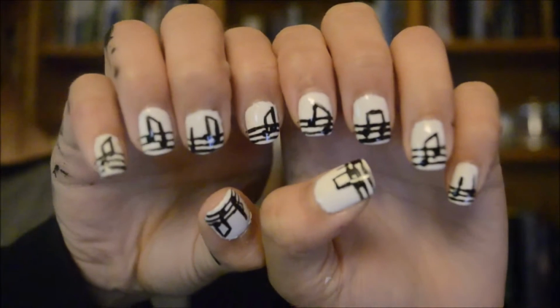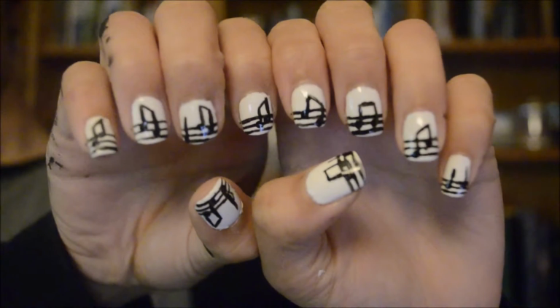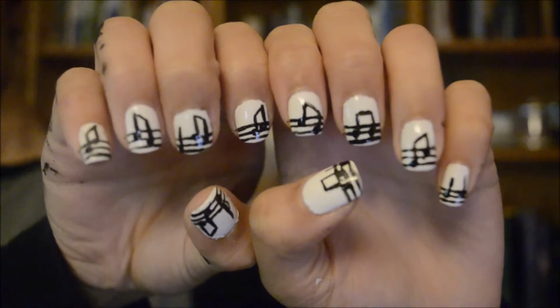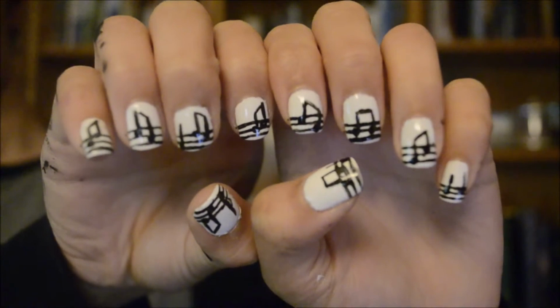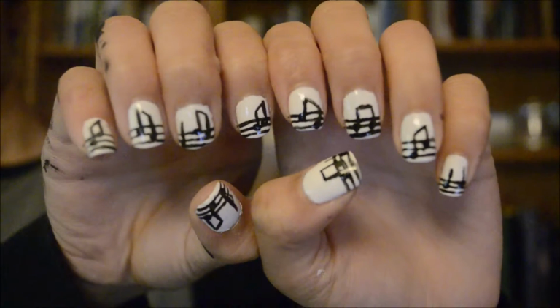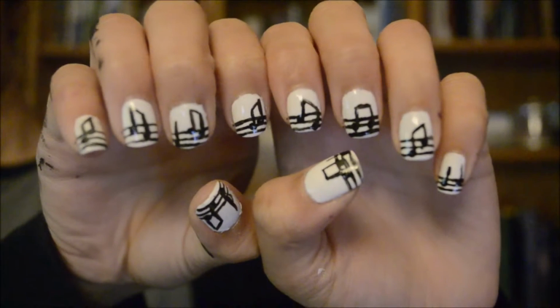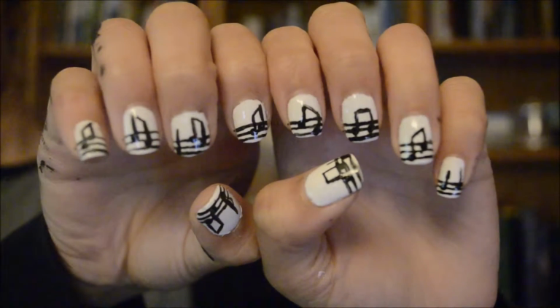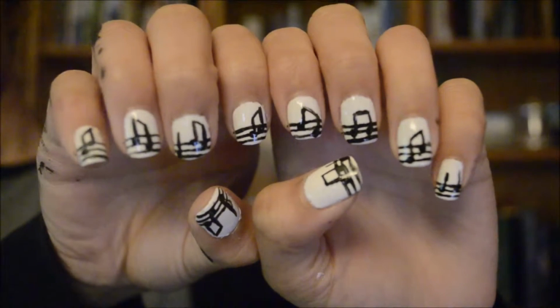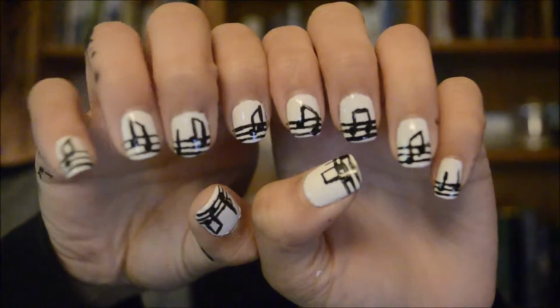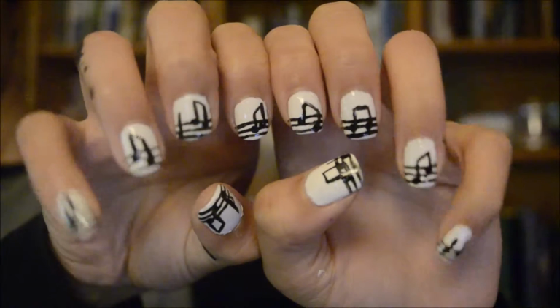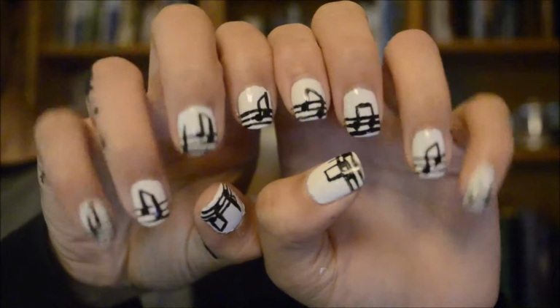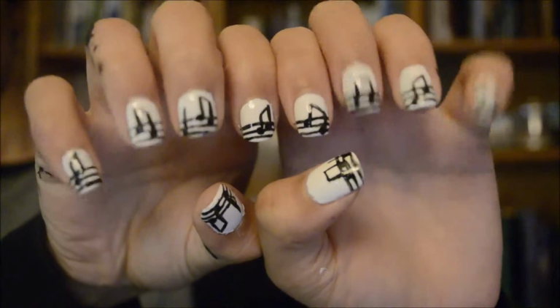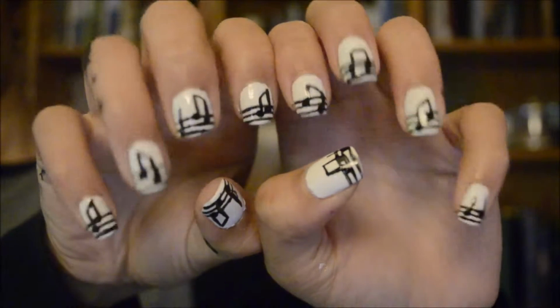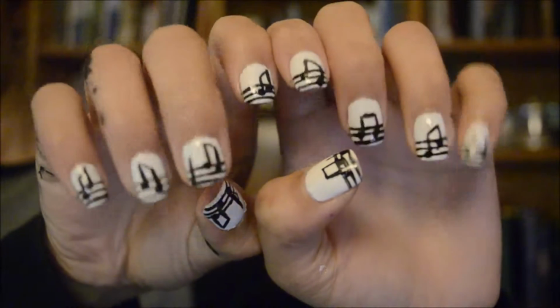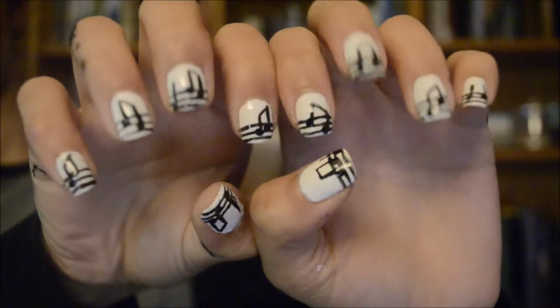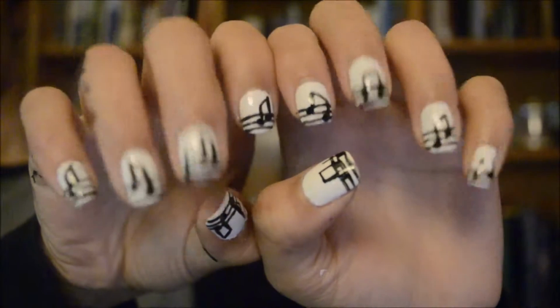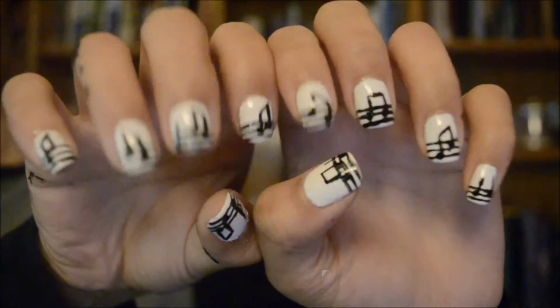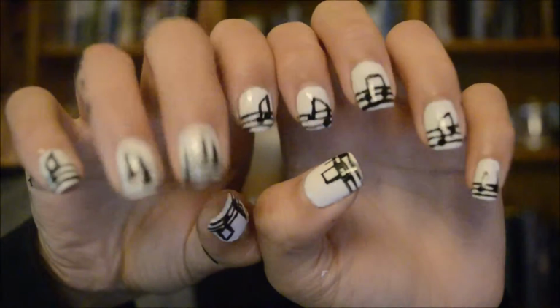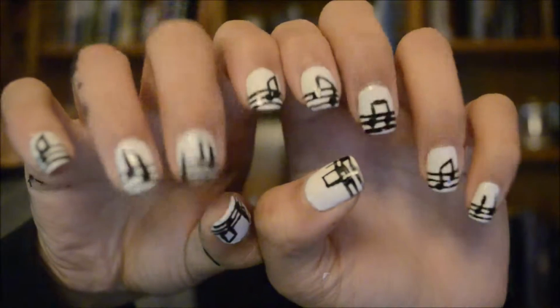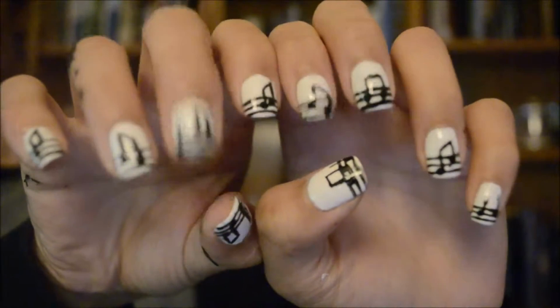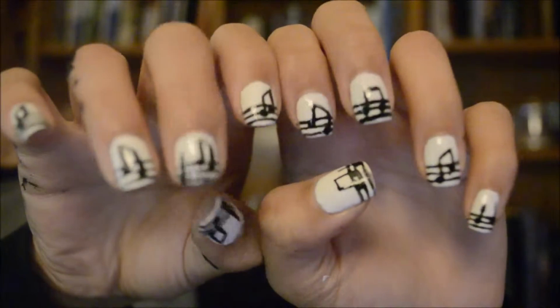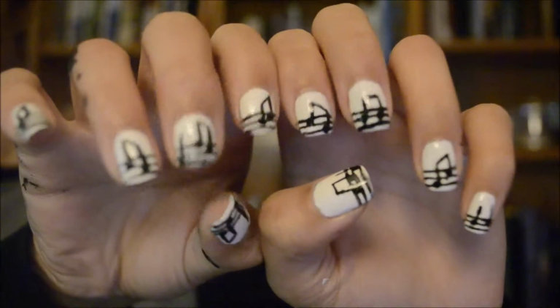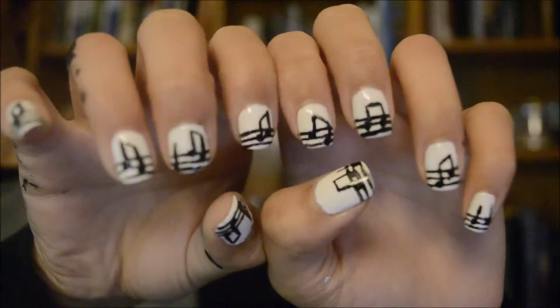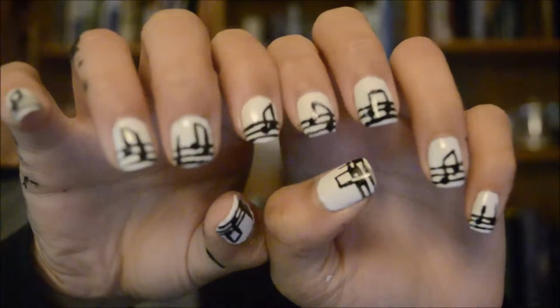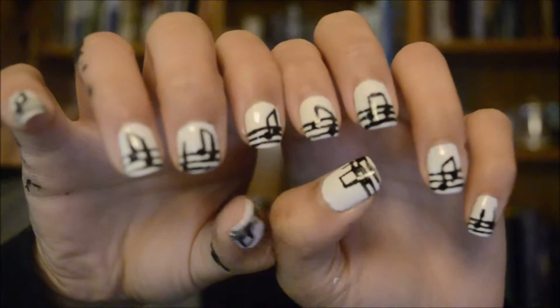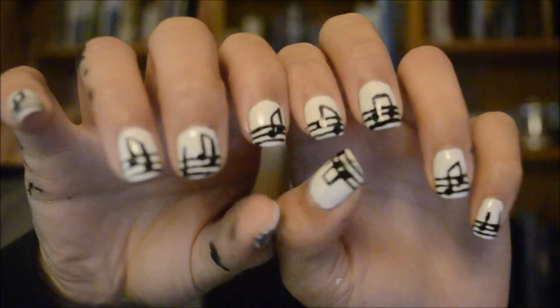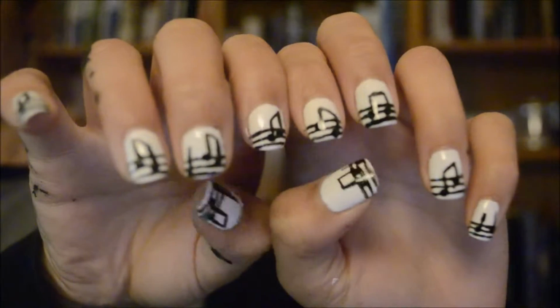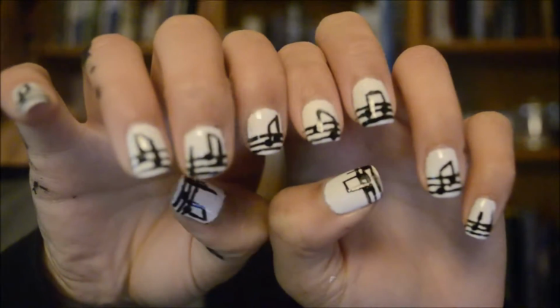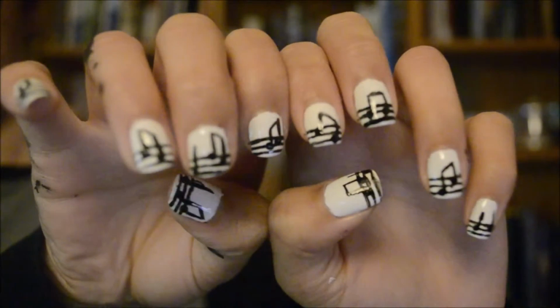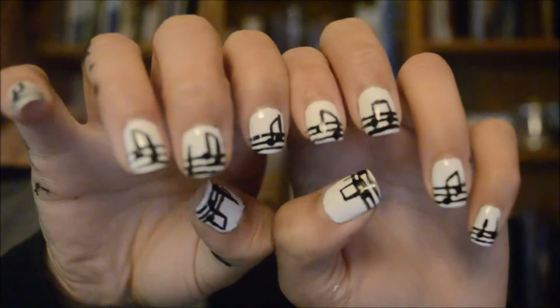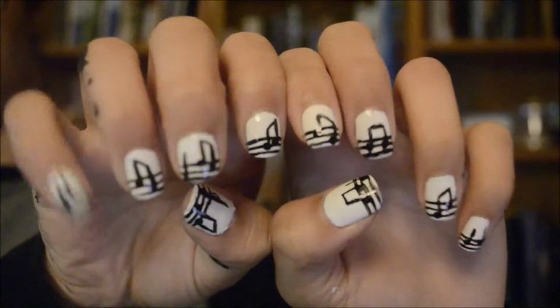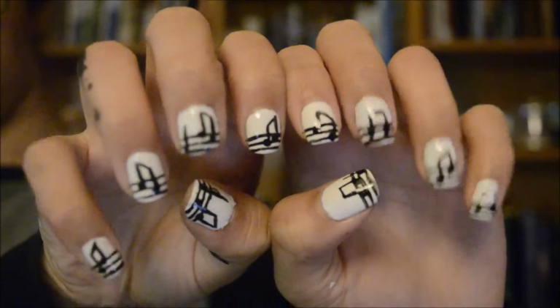Hi guys! Today is a super easy tutorial on Music Note nails. As you can see, it's really simple. I can do it on both hands.